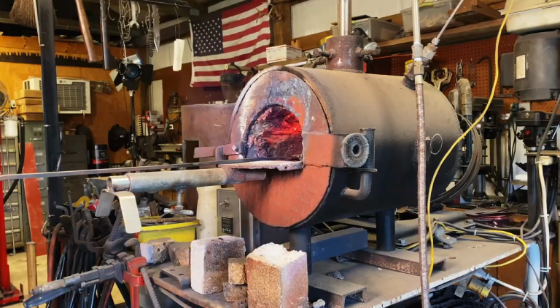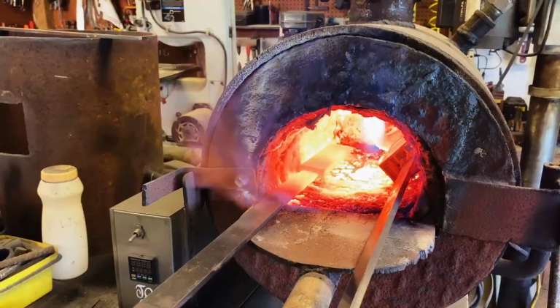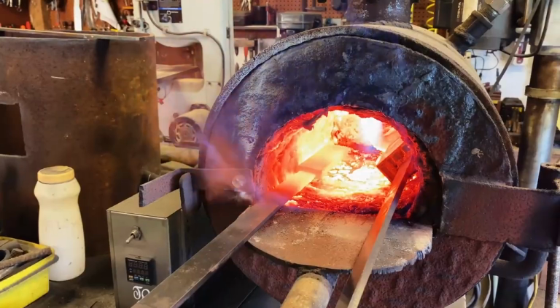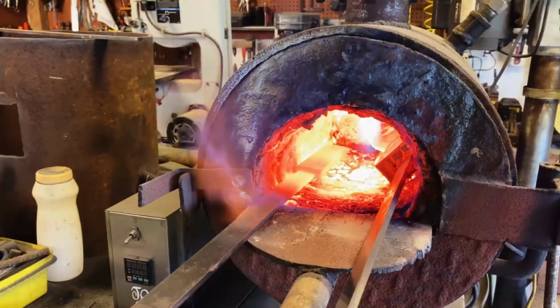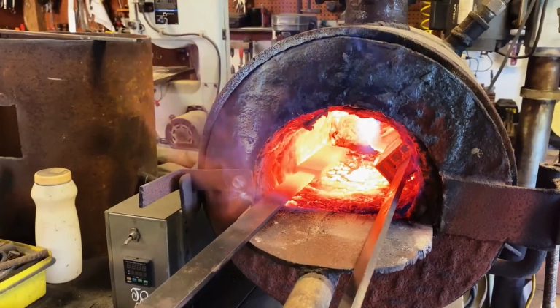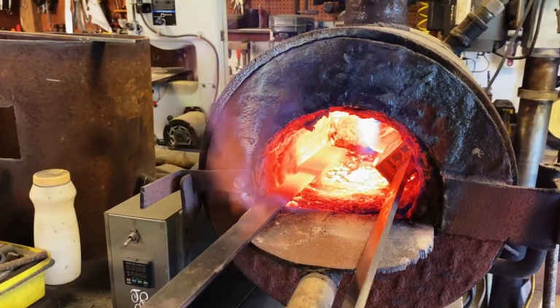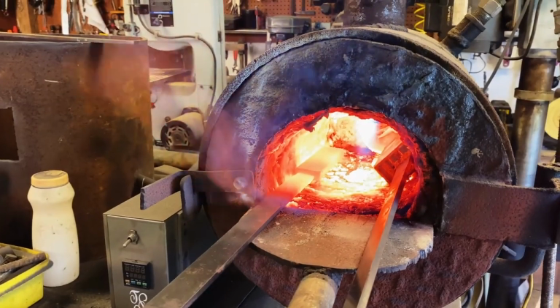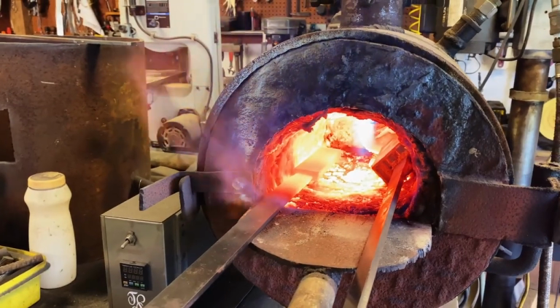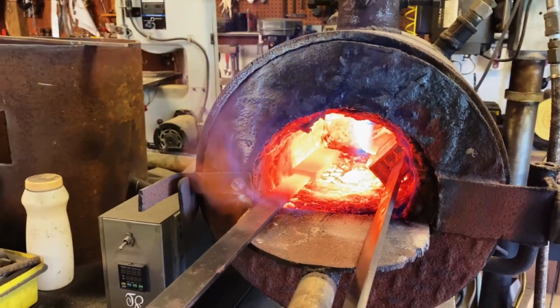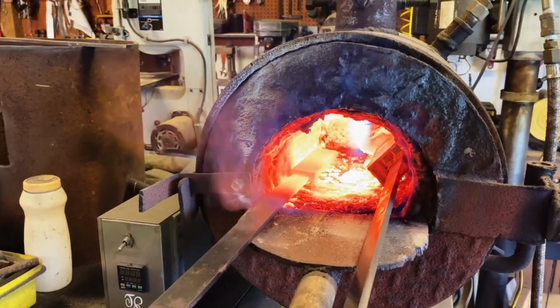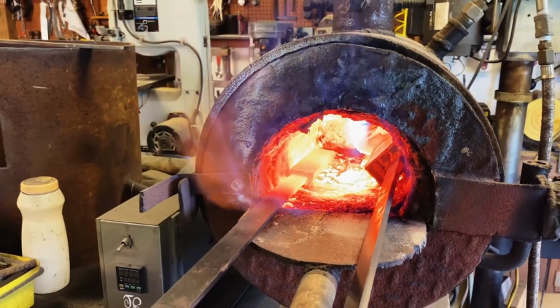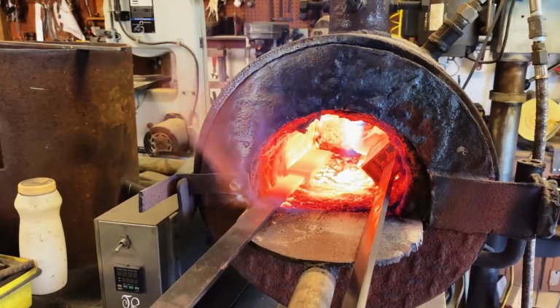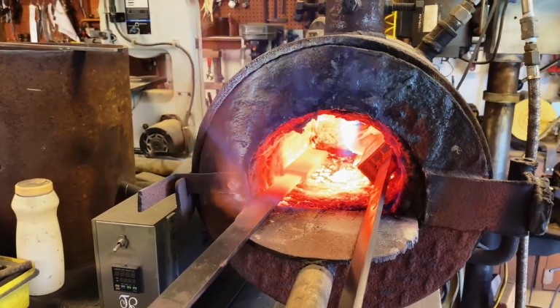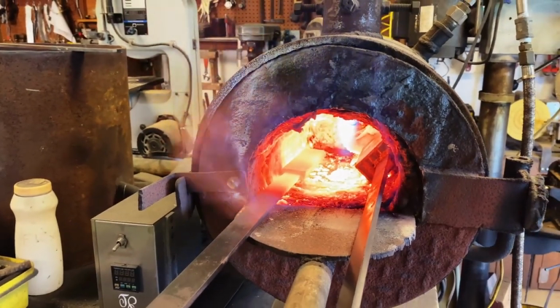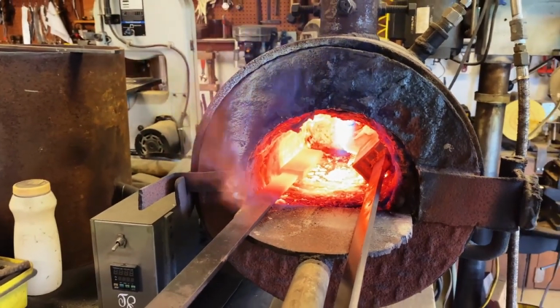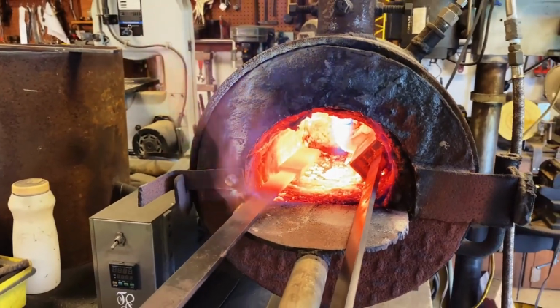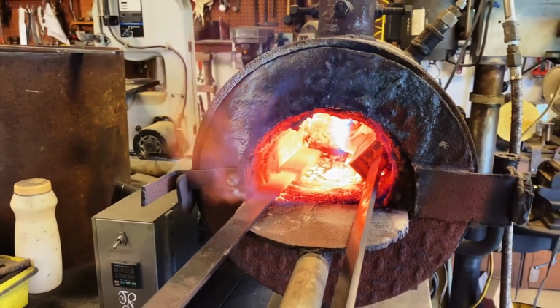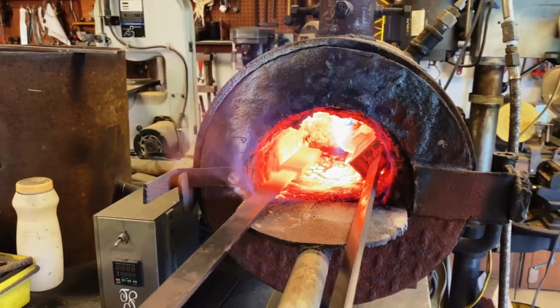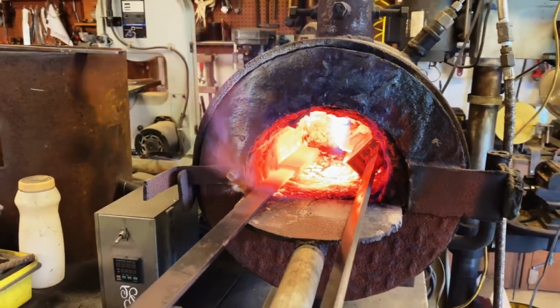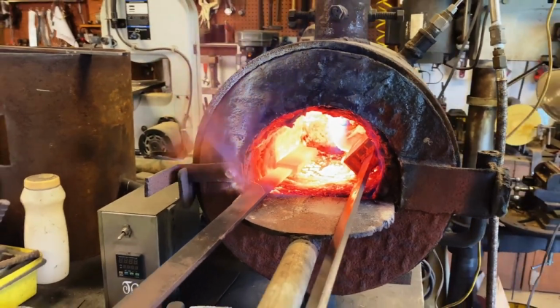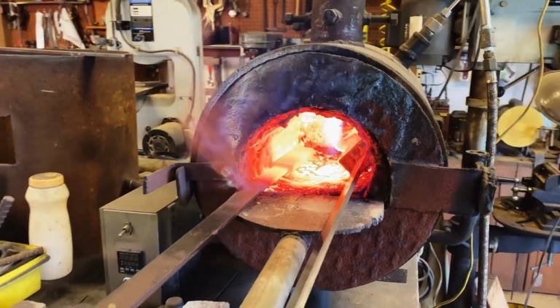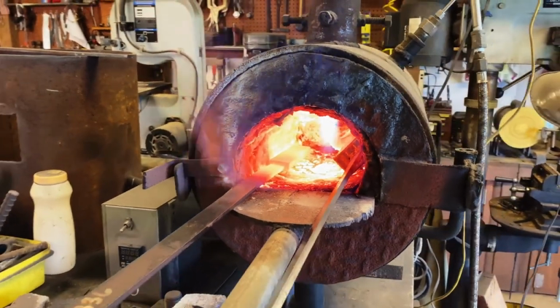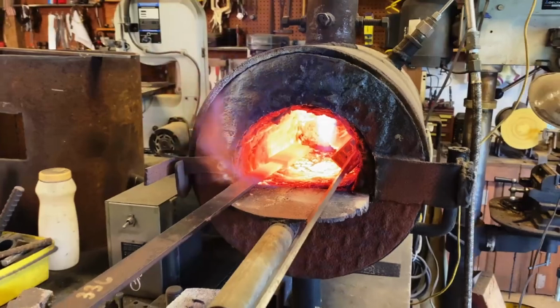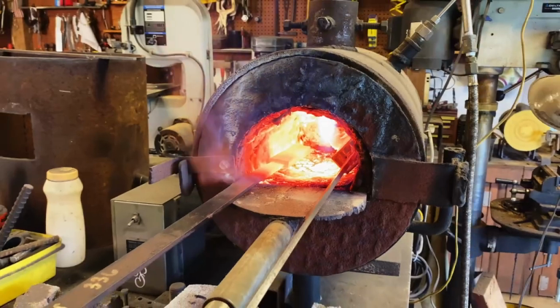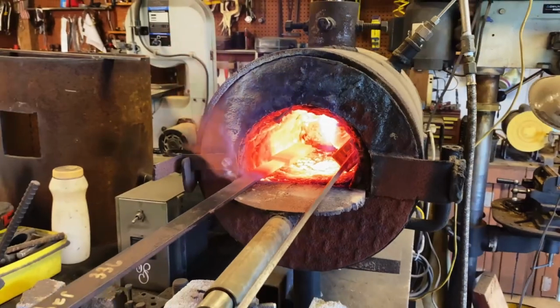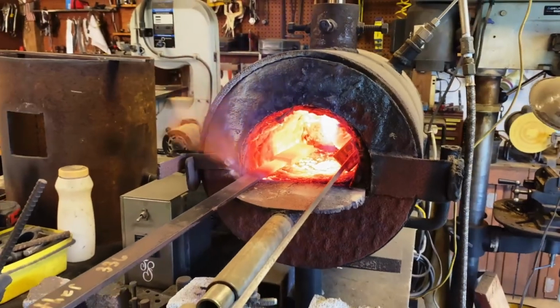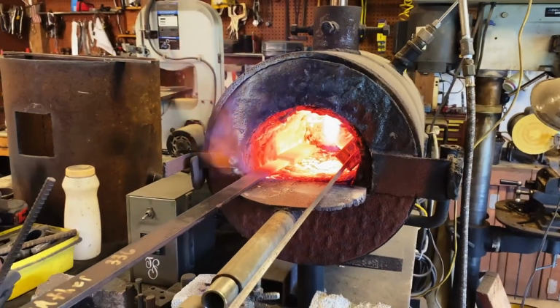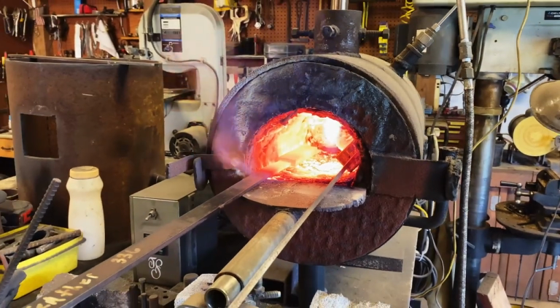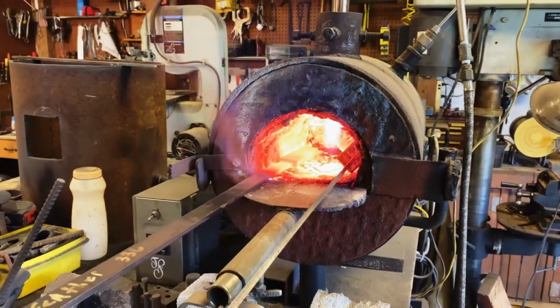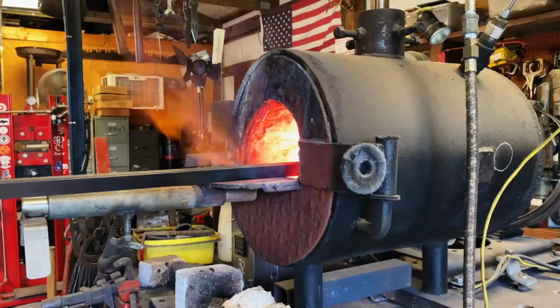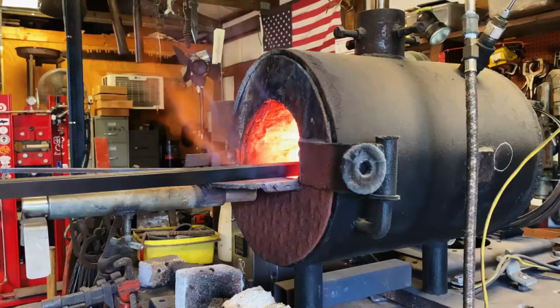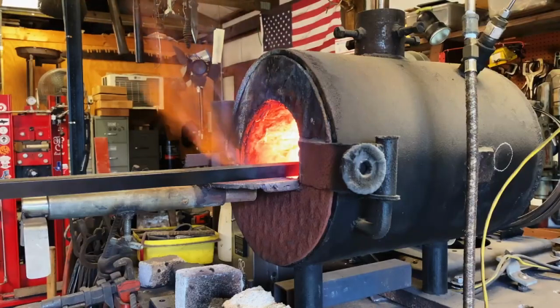Allowing the steel to soak will allow better carbon migration and it will have better pattern results when etched. Be patient.